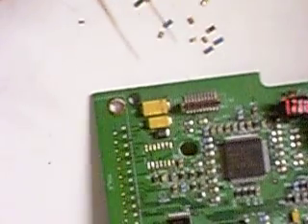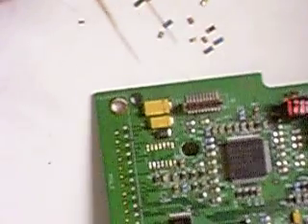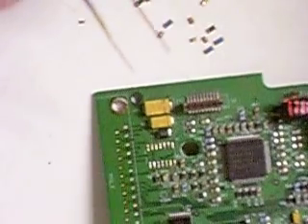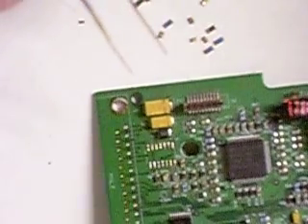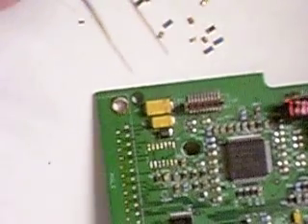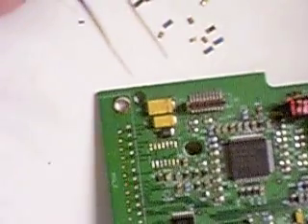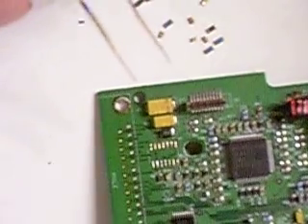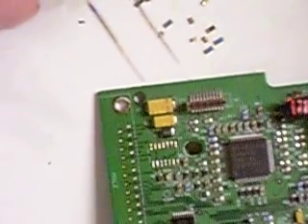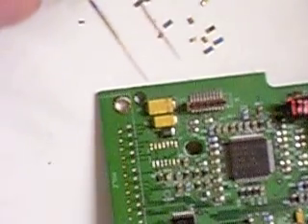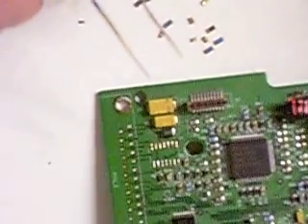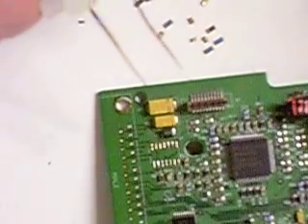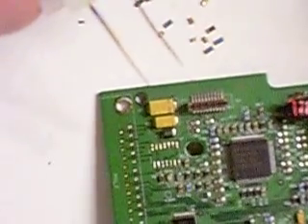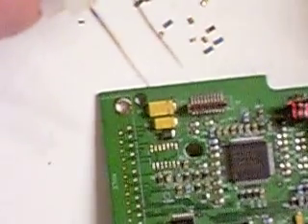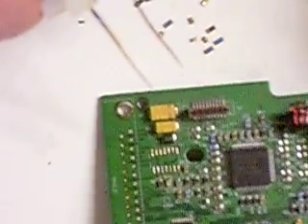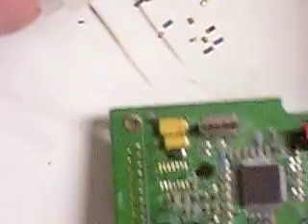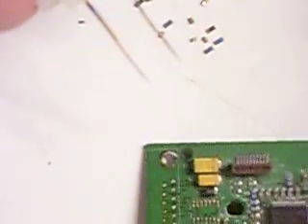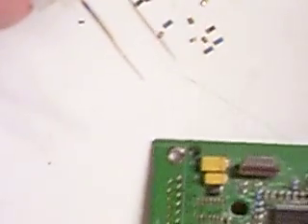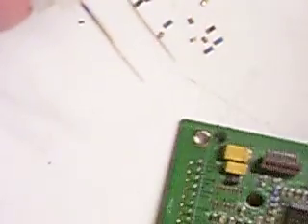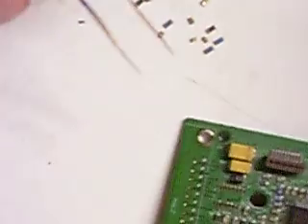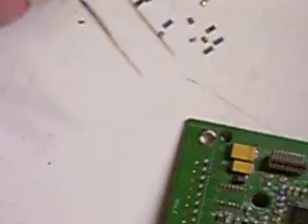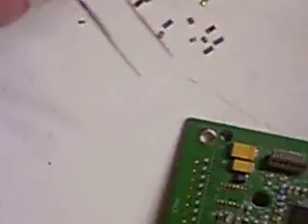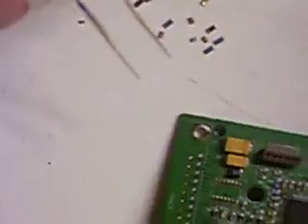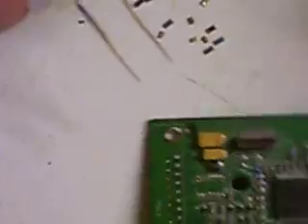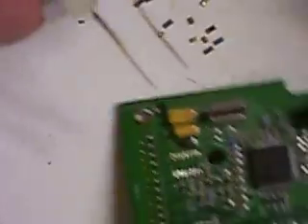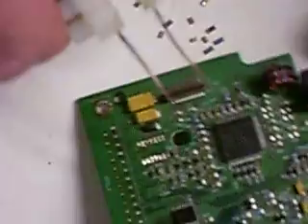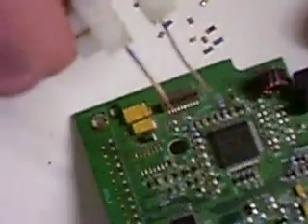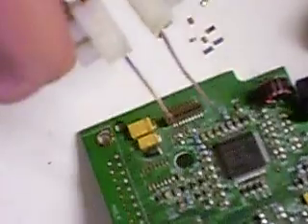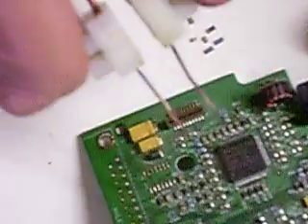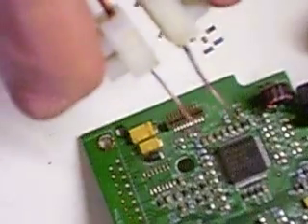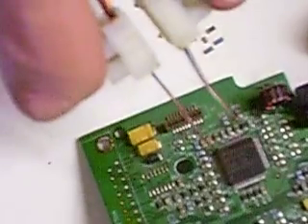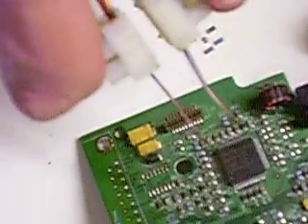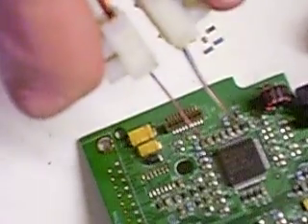Okay, here's an old board from a zip drive. Let's see if we can get a few of these parts off.